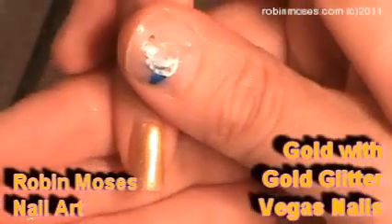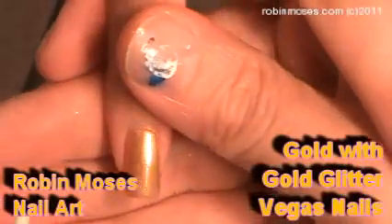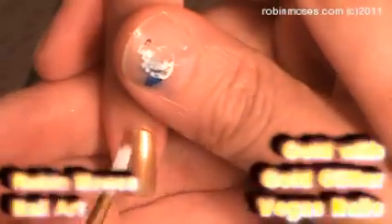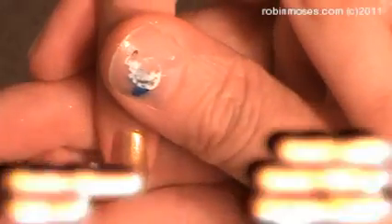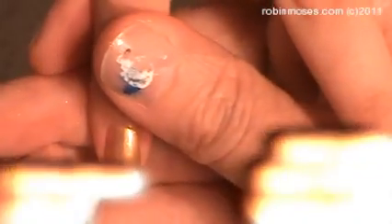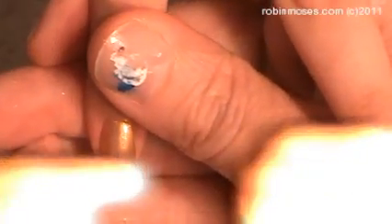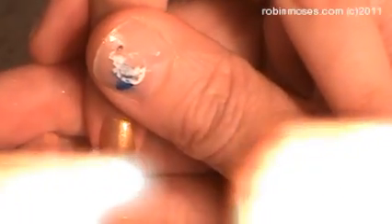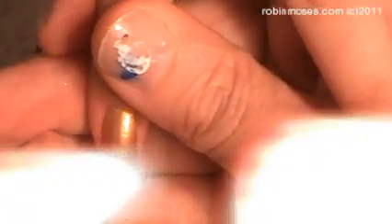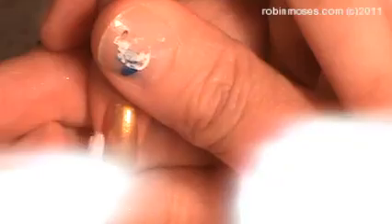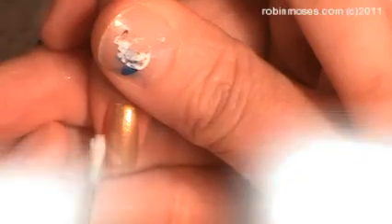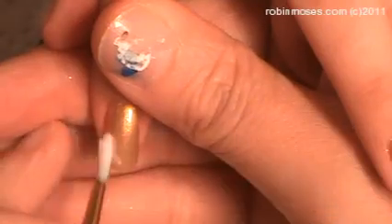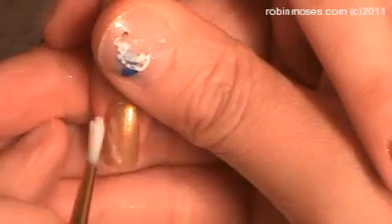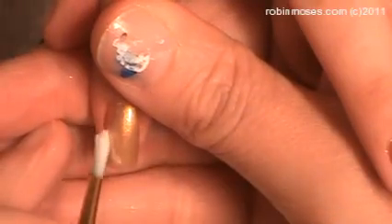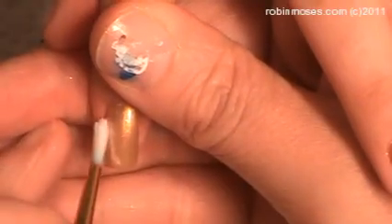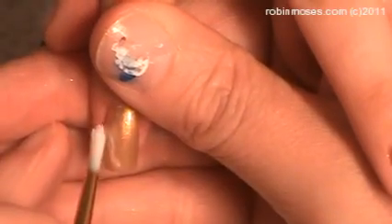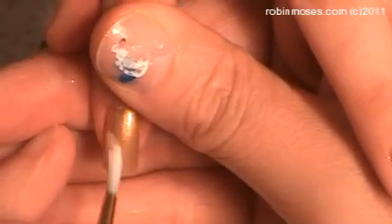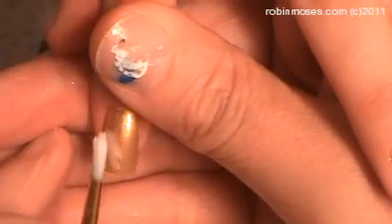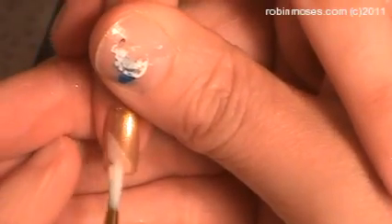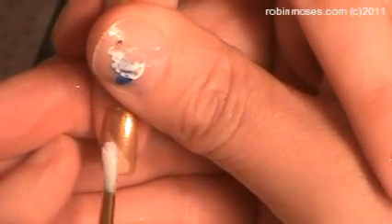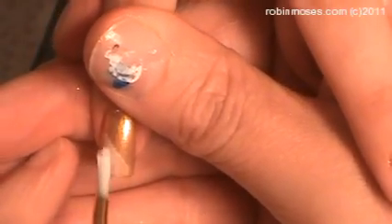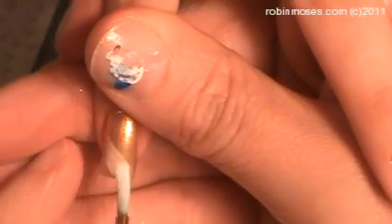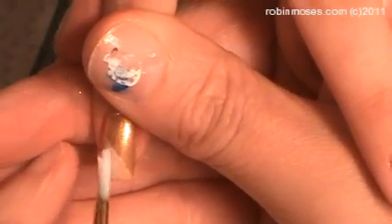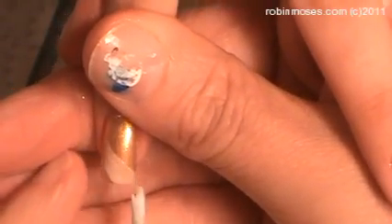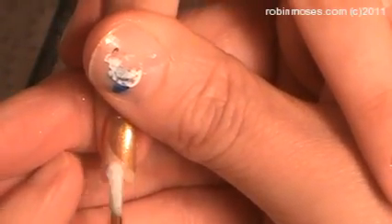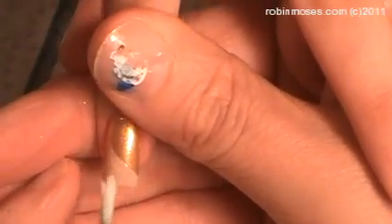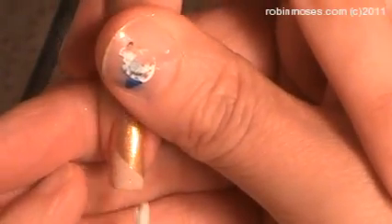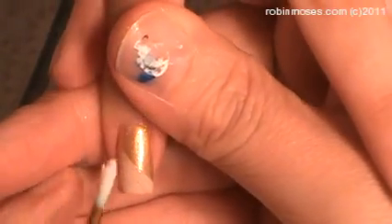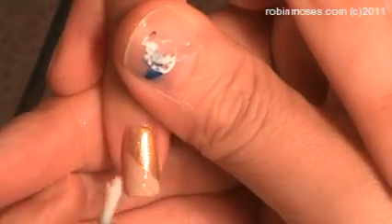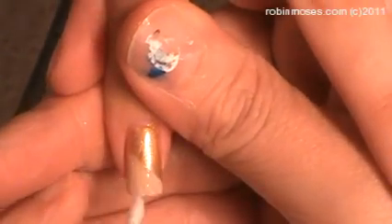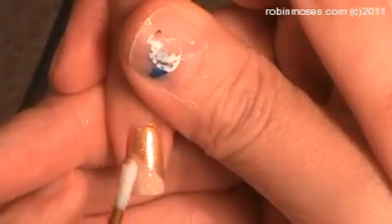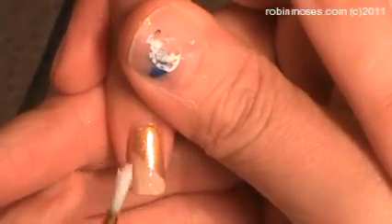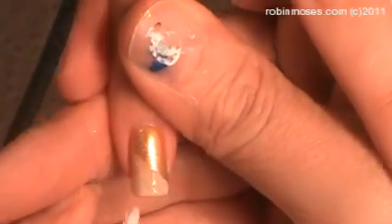Hello everyone, this is Robin and we are going to be doing Nails for Vegas on Gatorade.